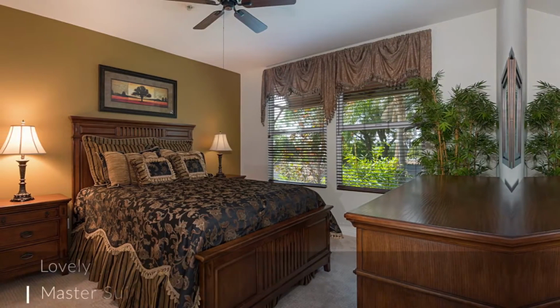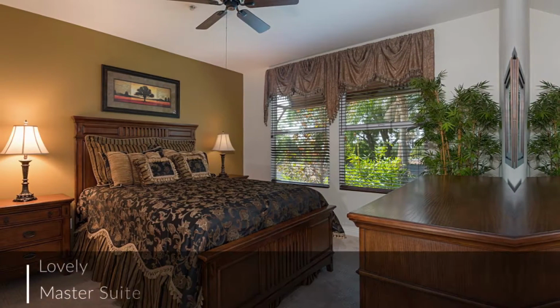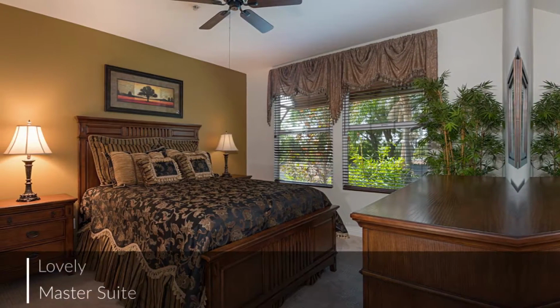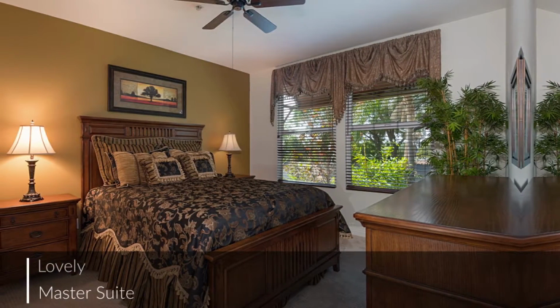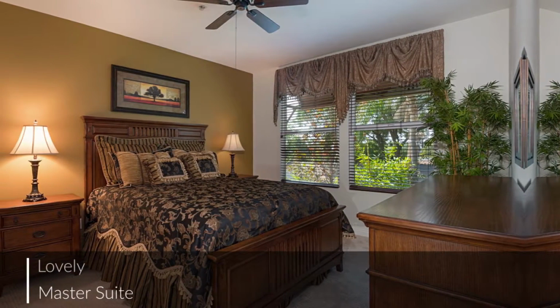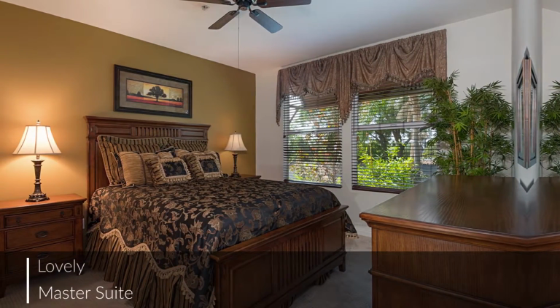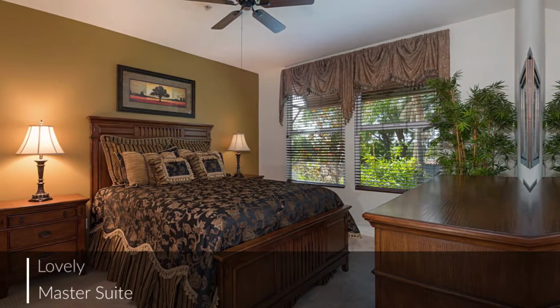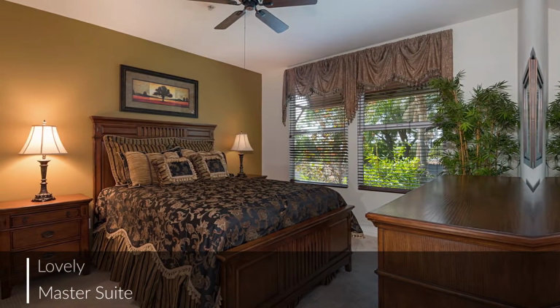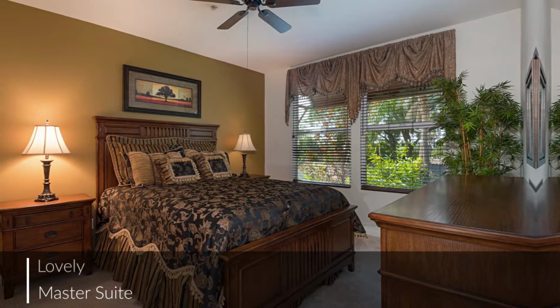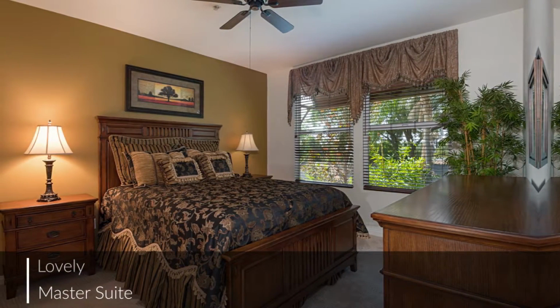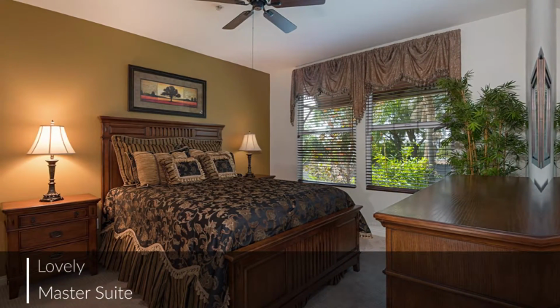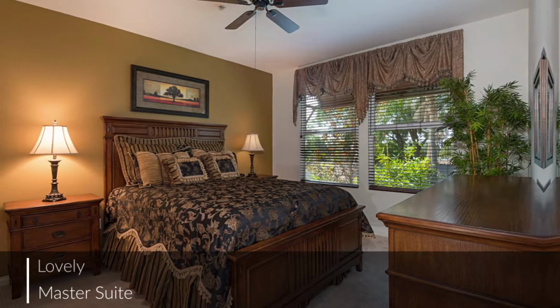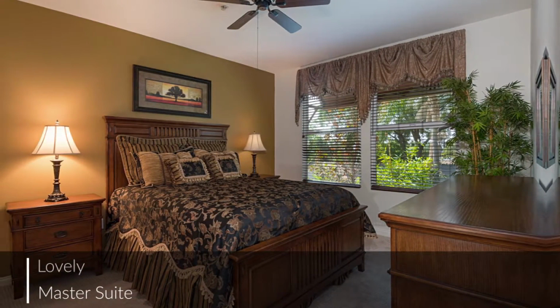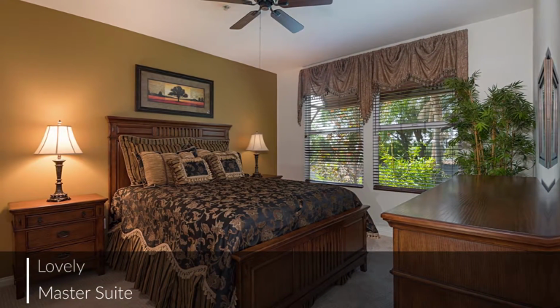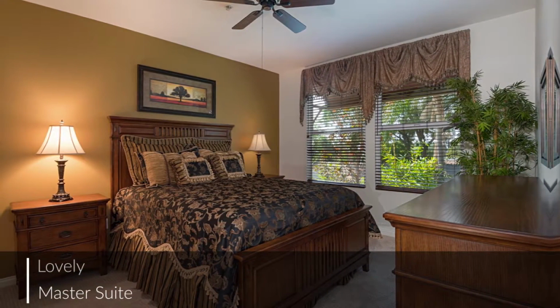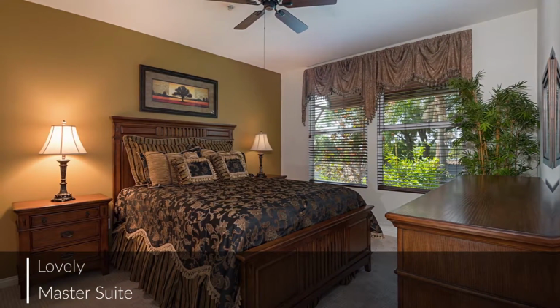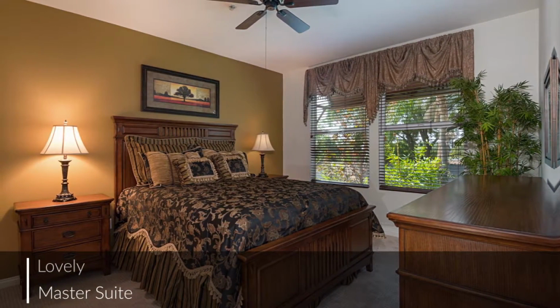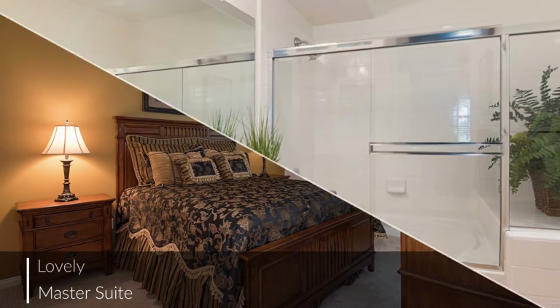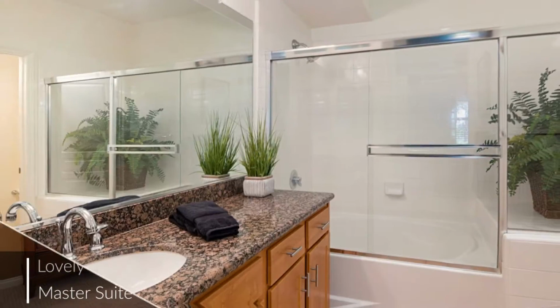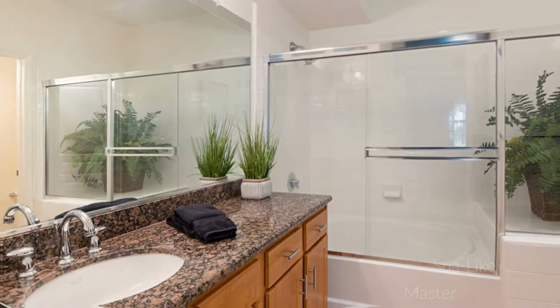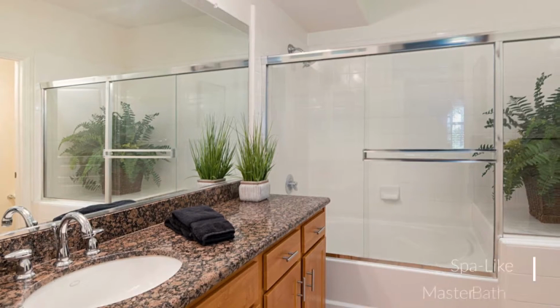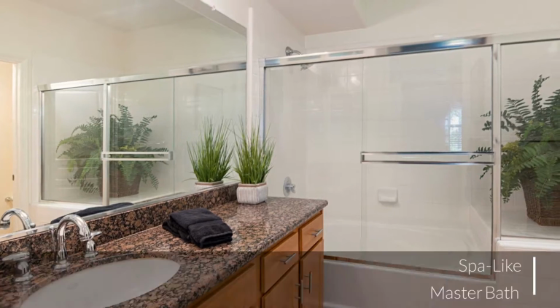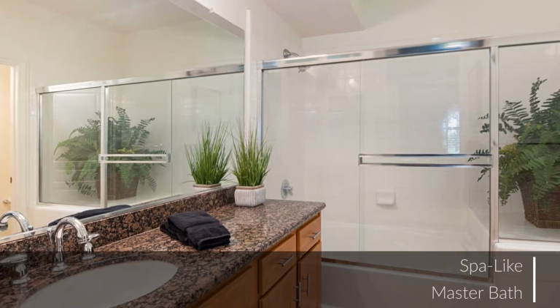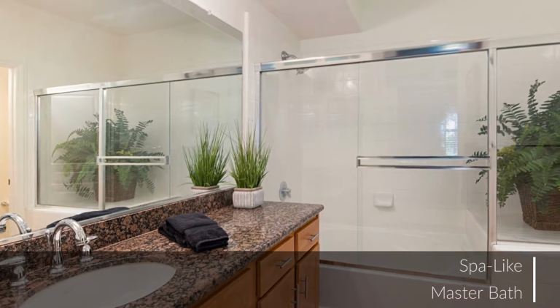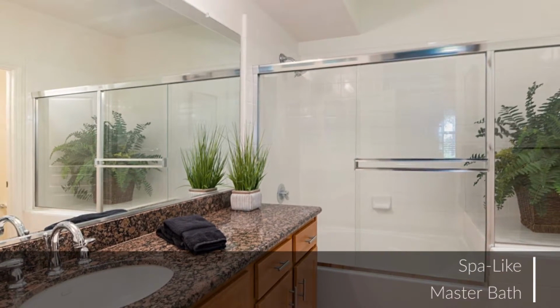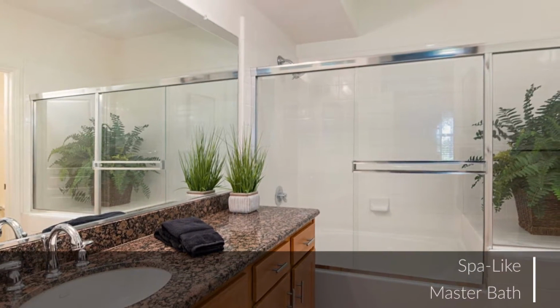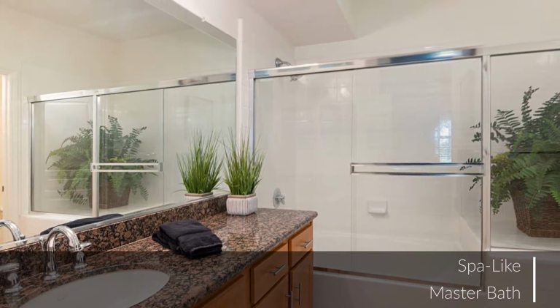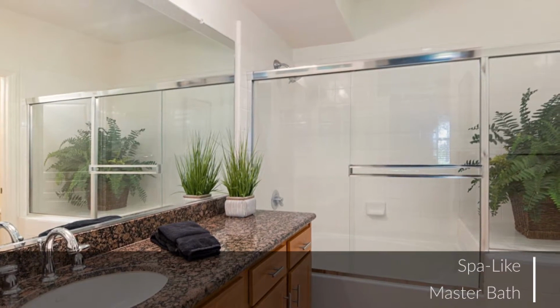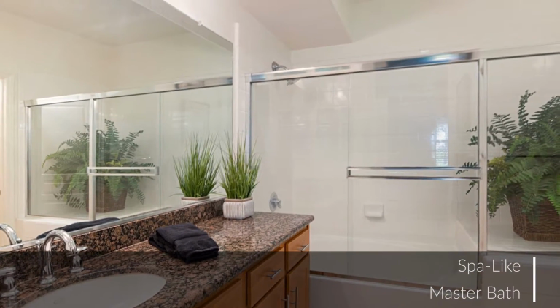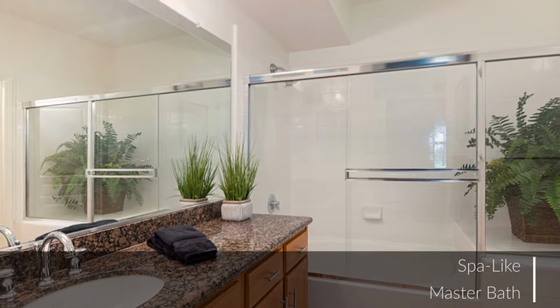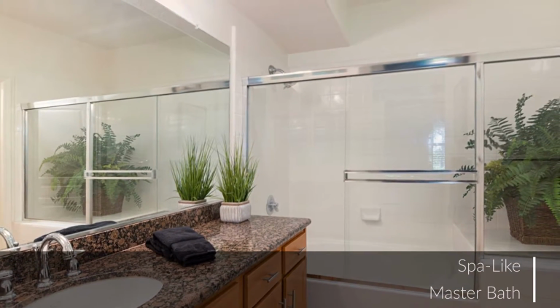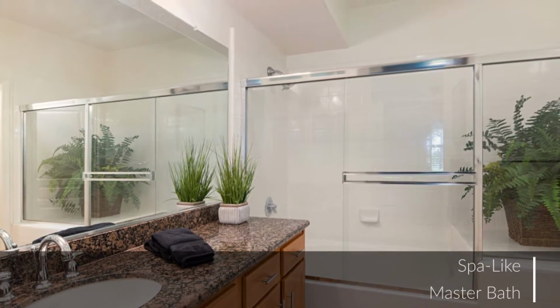The master bedroom is your own private oasis from the stresses of the day. The attached master bath is tastefully and elegantly designed.